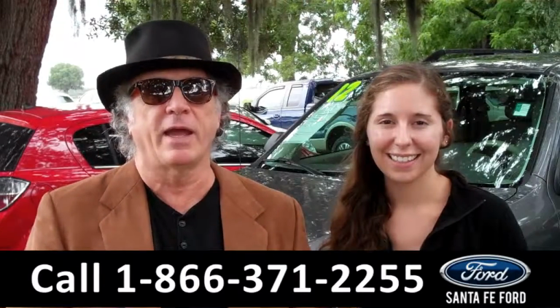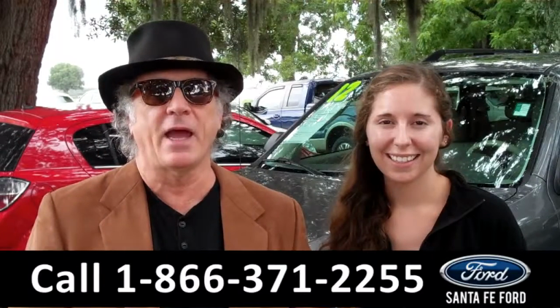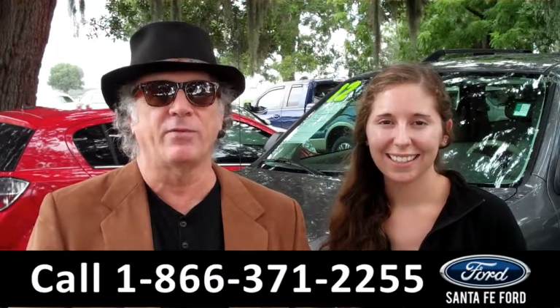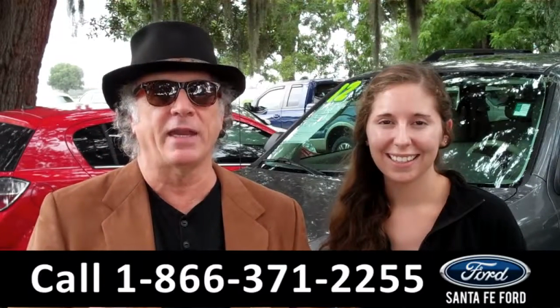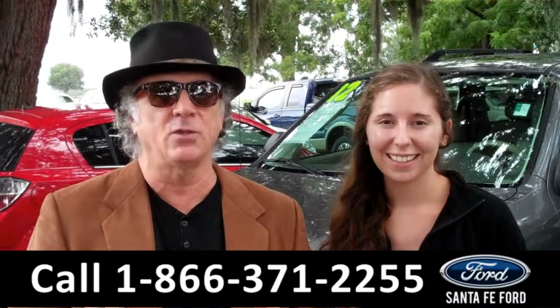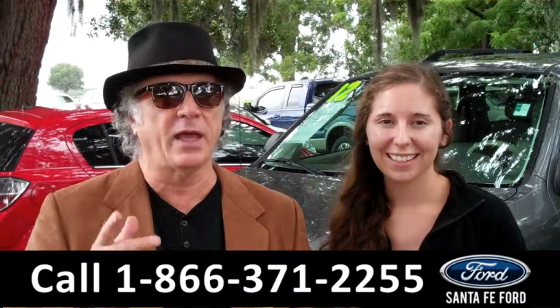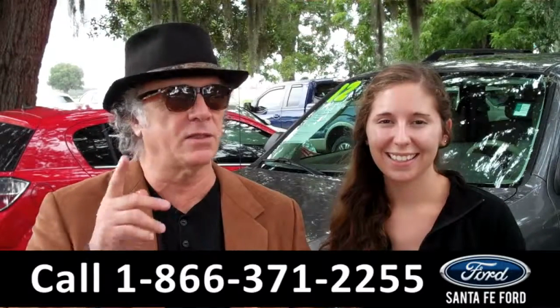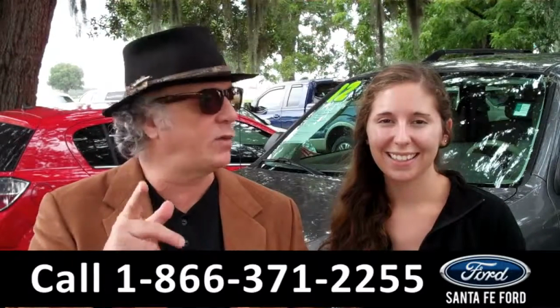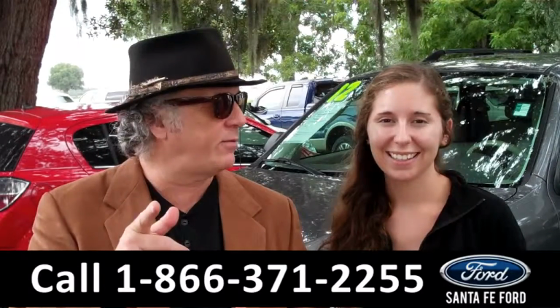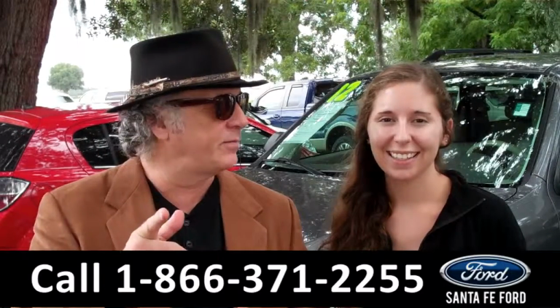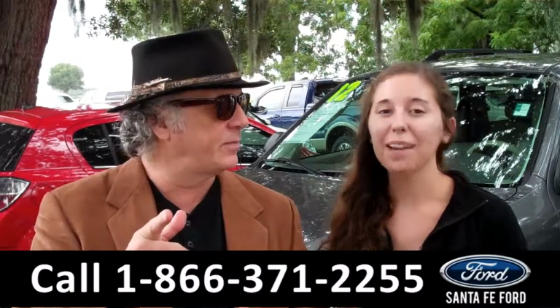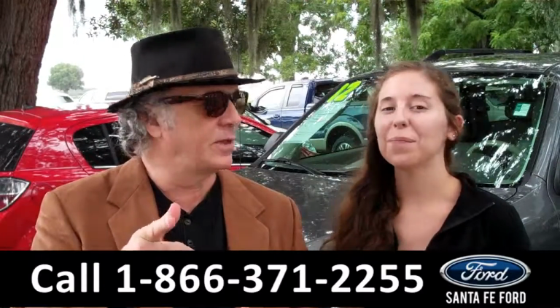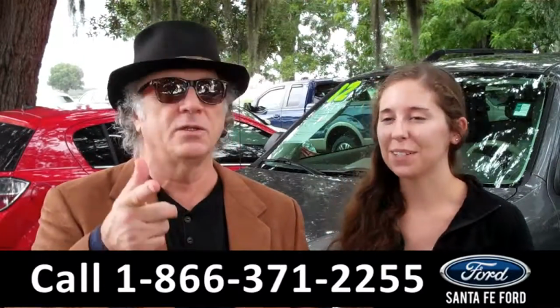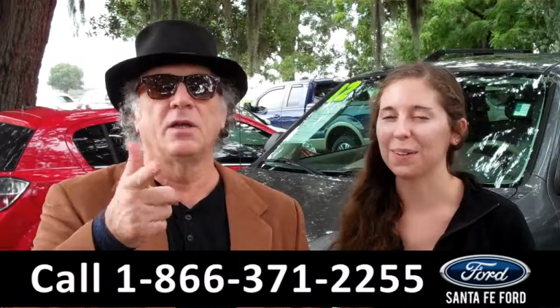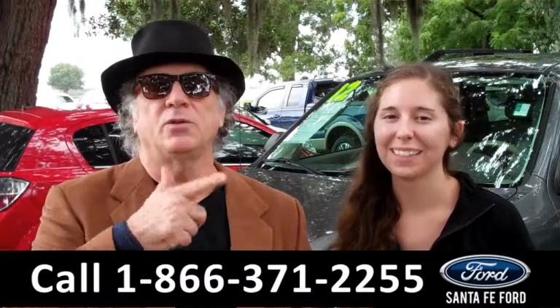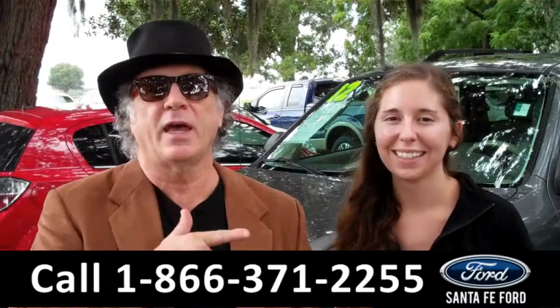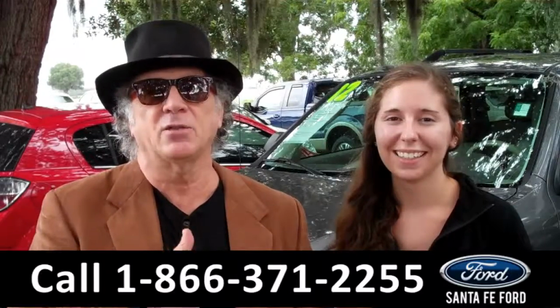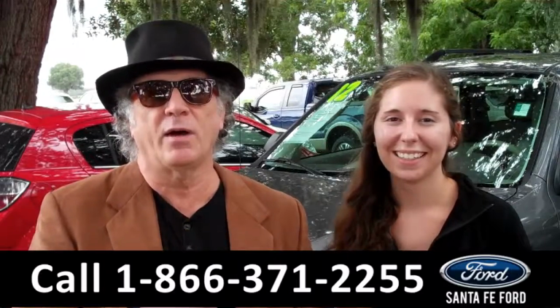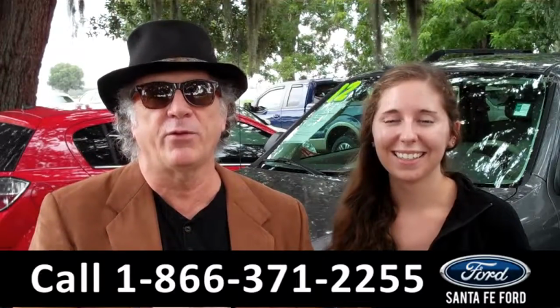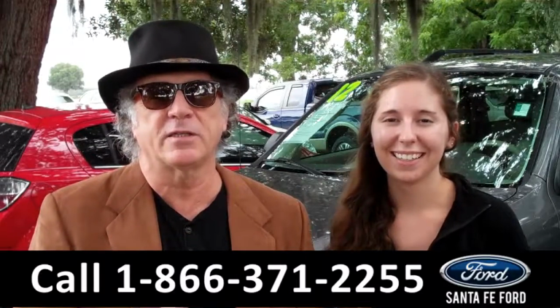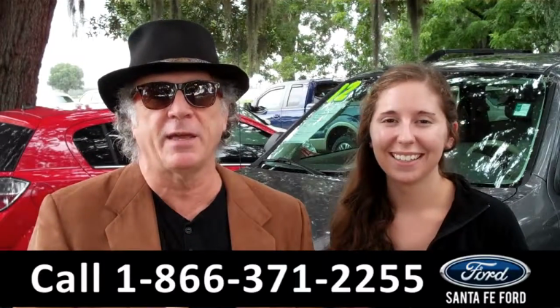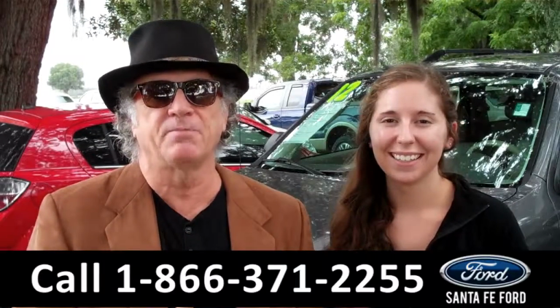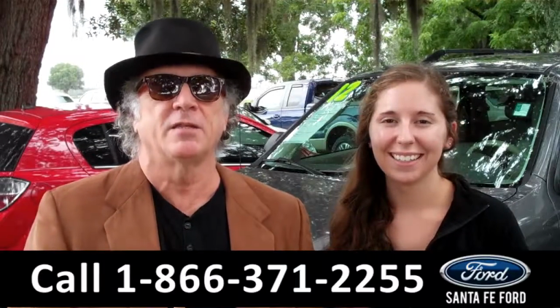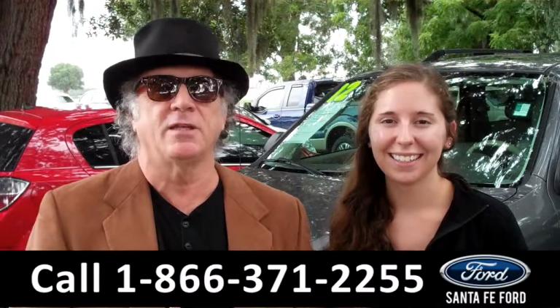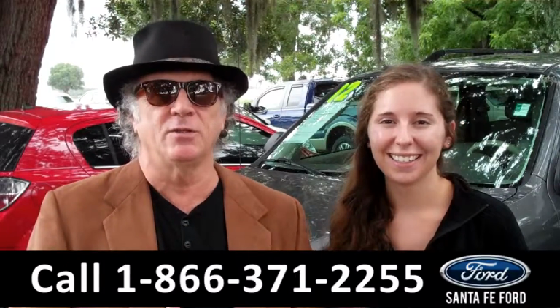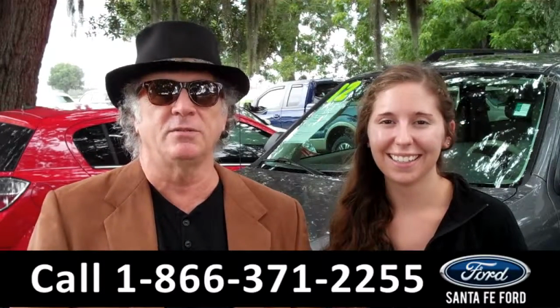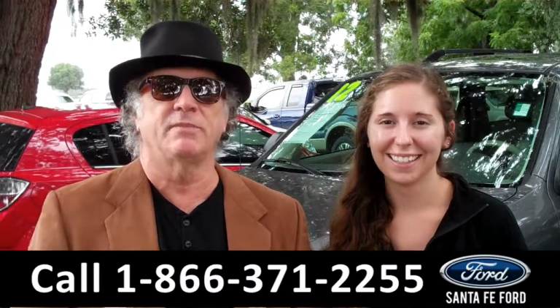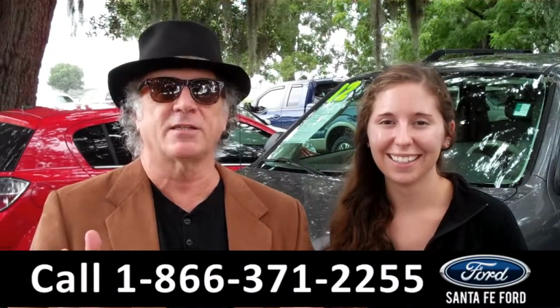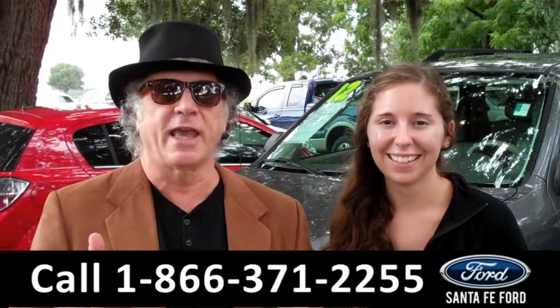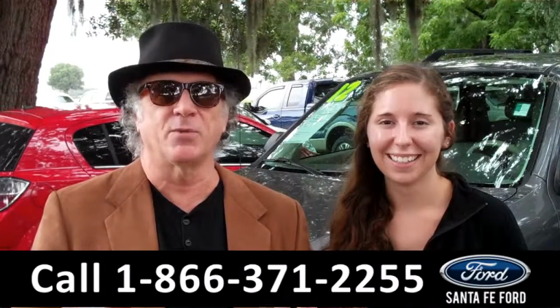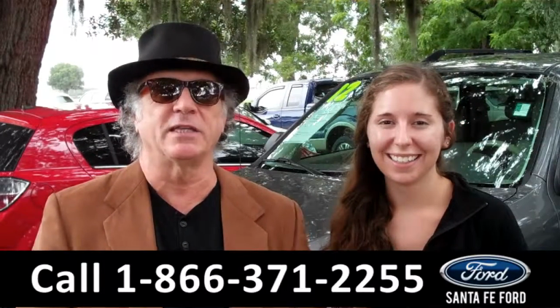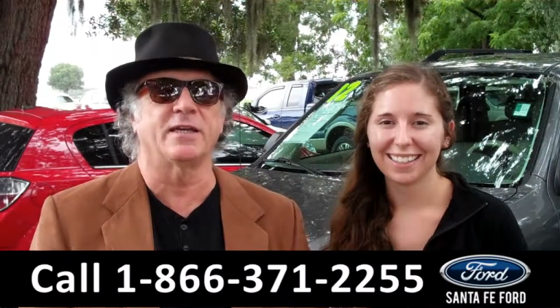Right now we've got a 2012 Ford Escape. Stay tuned, Ashley has more details.